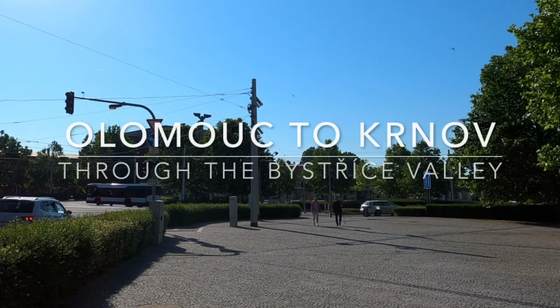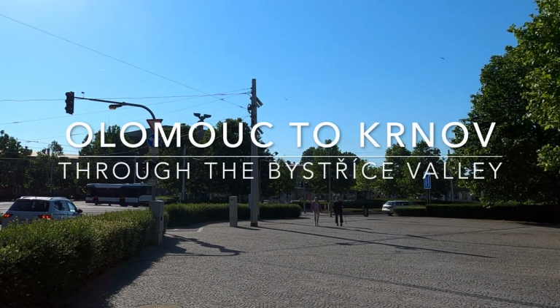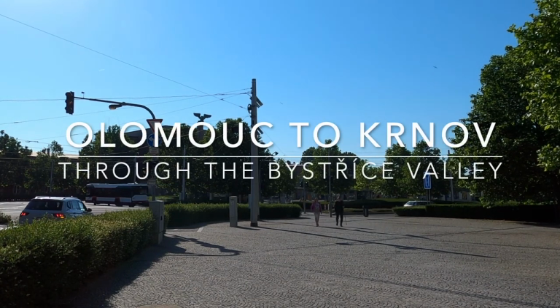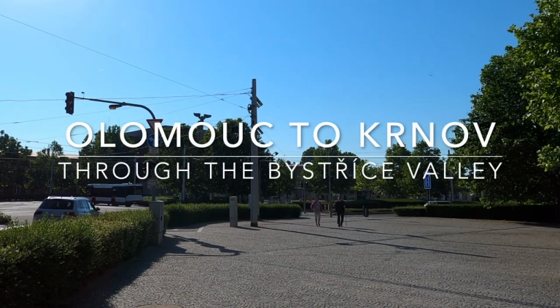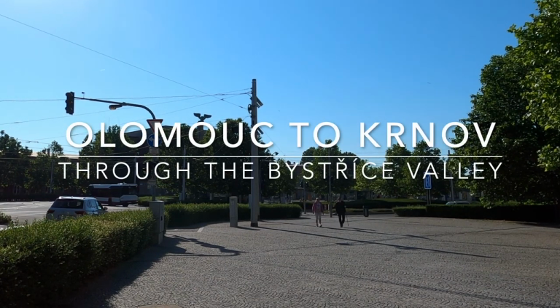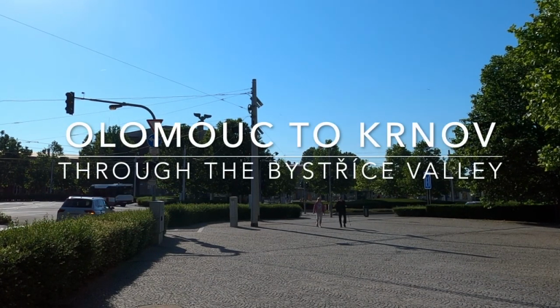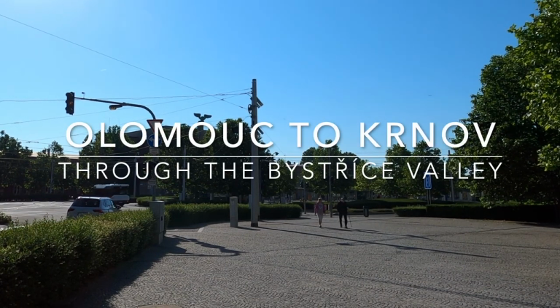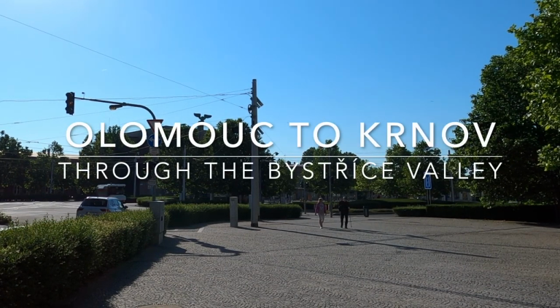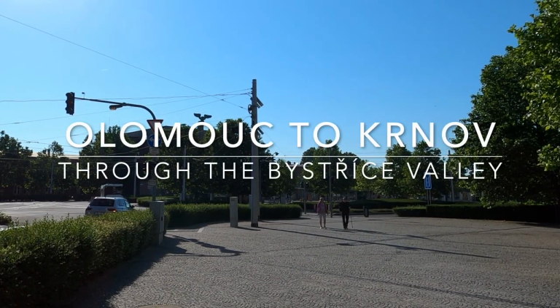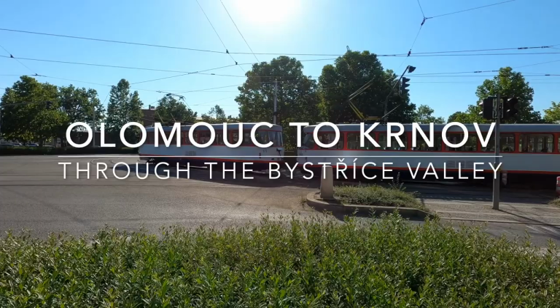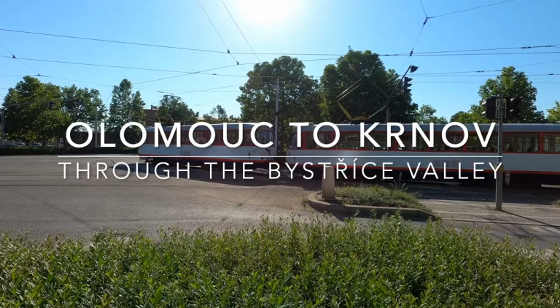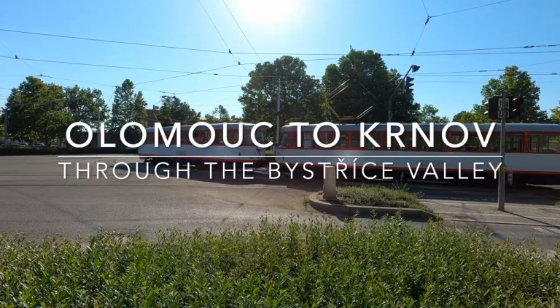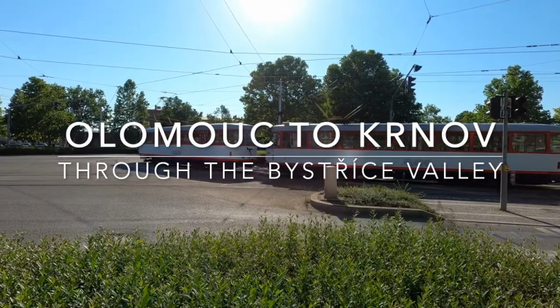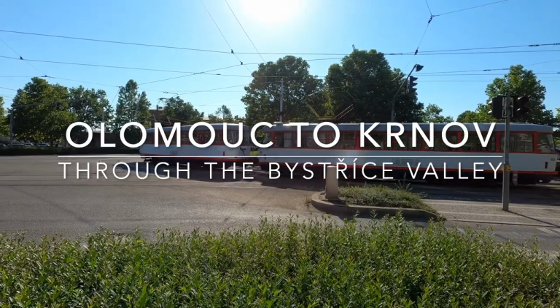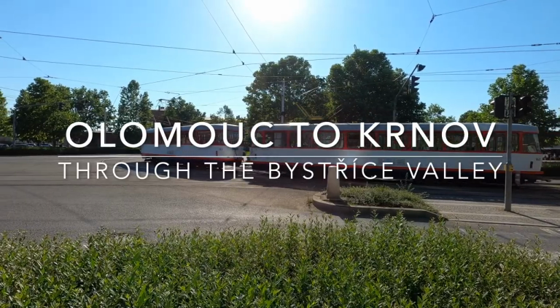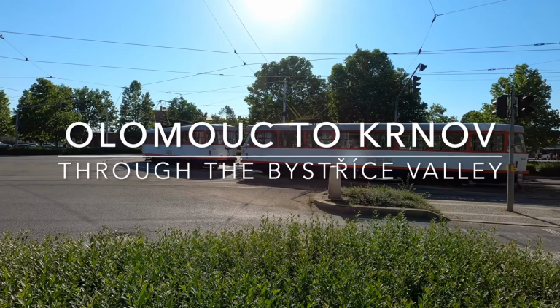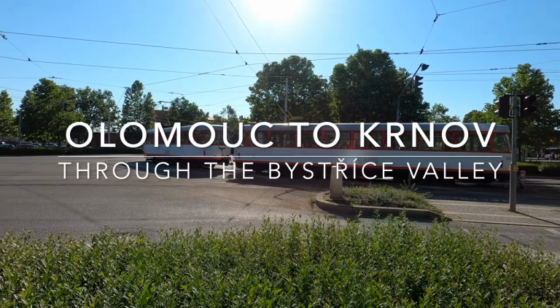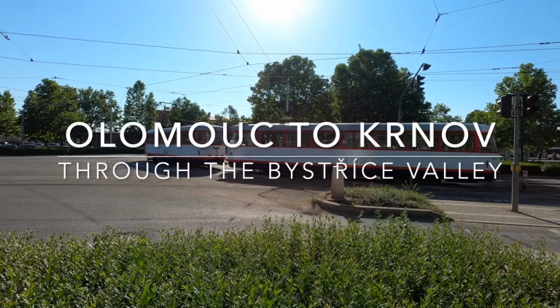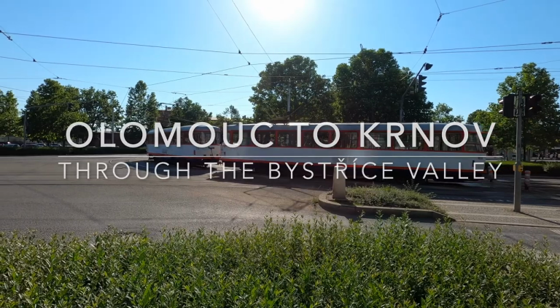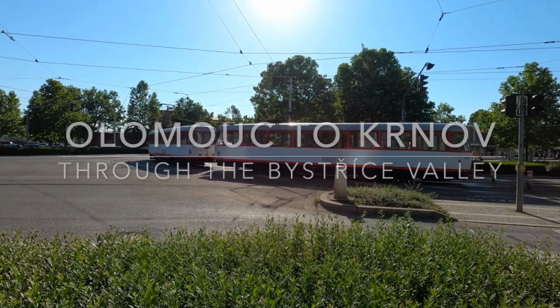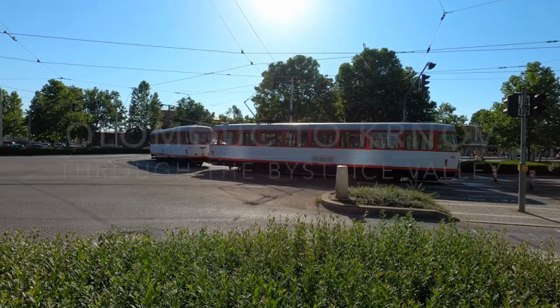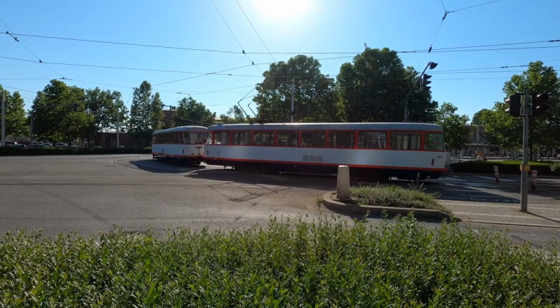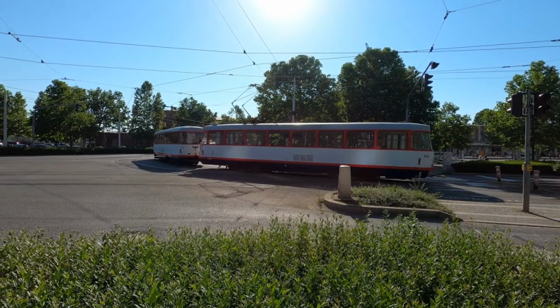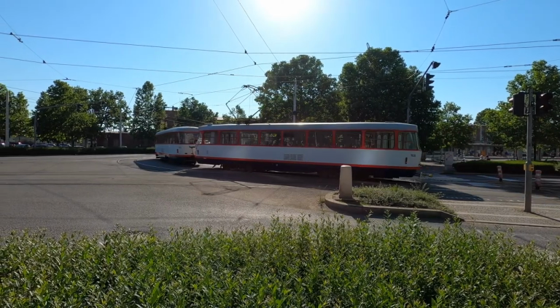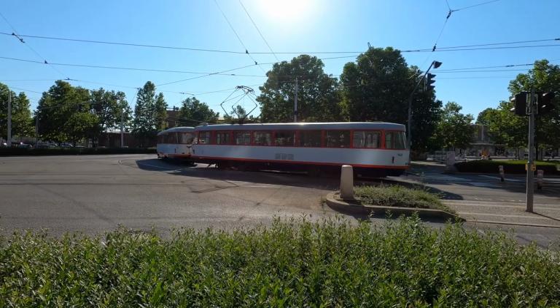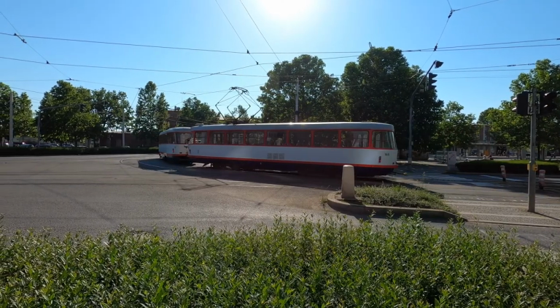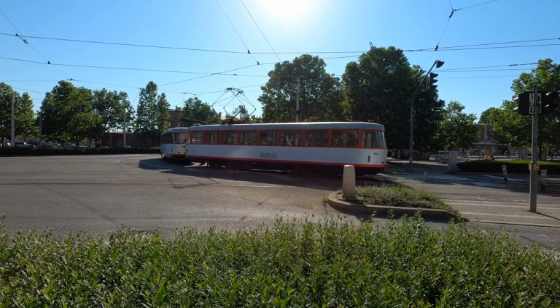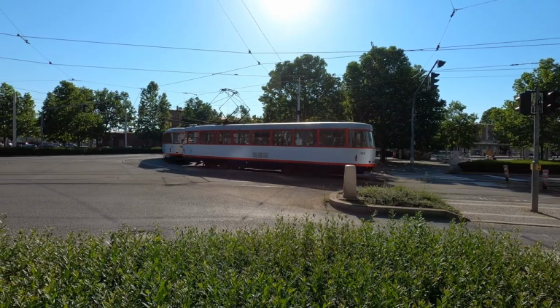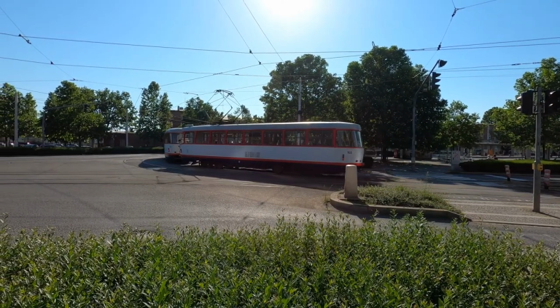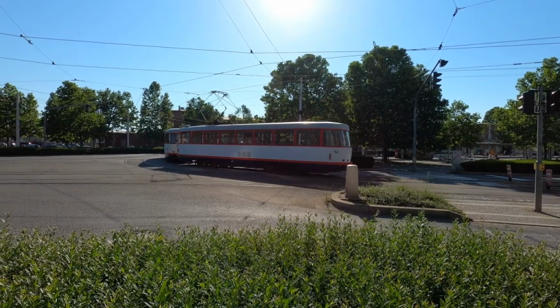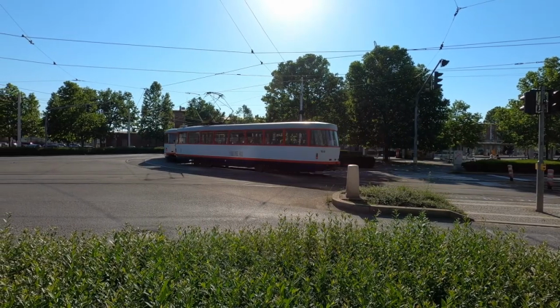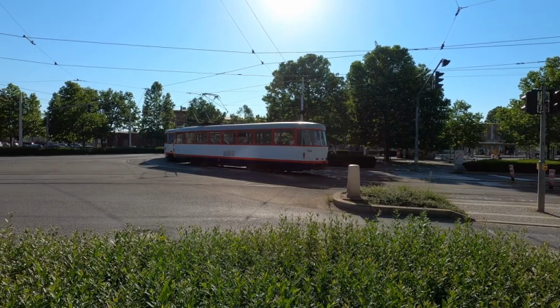Welcome to Olomouc, the historical capital city of Moravia. Today it's the sixth largest city in the Czech Republic.